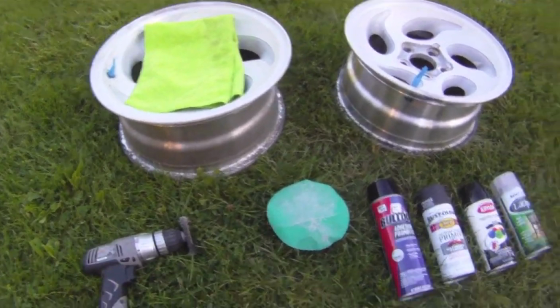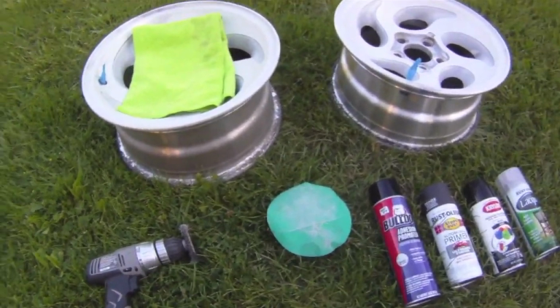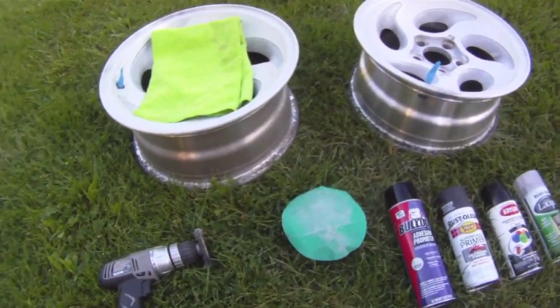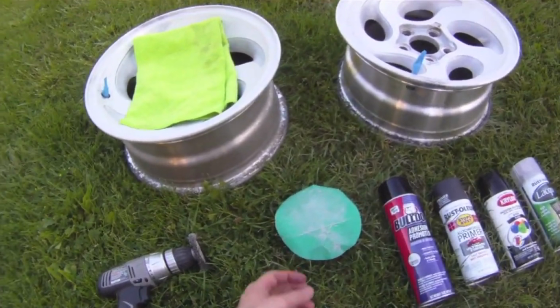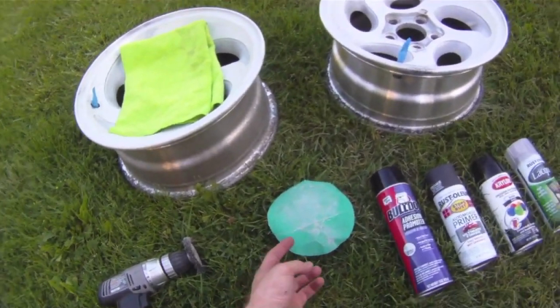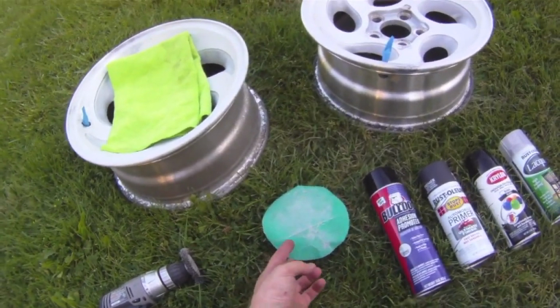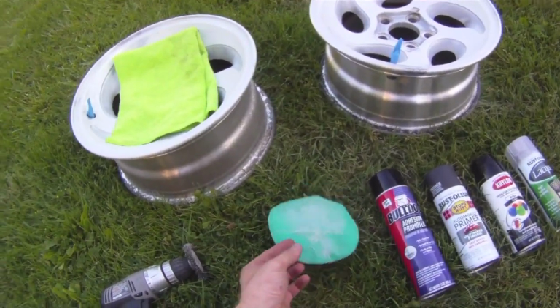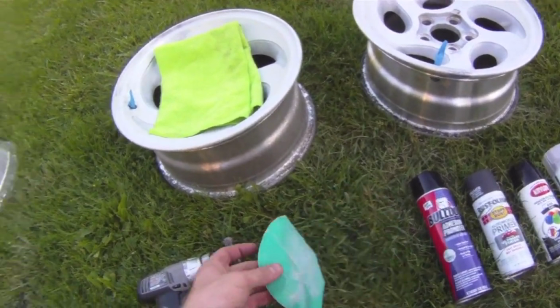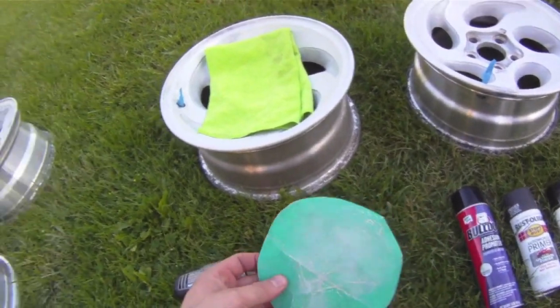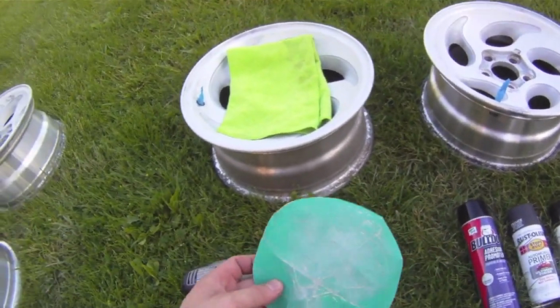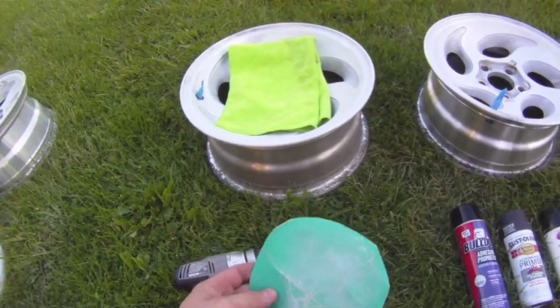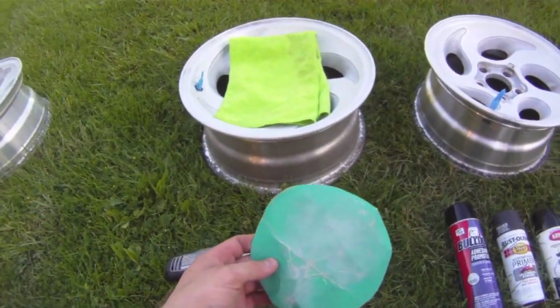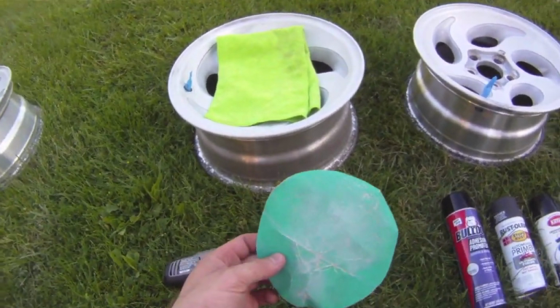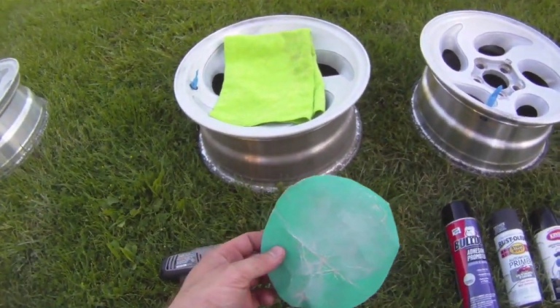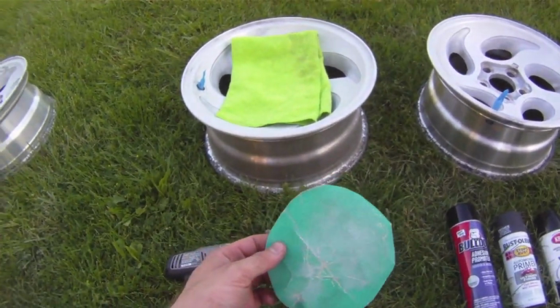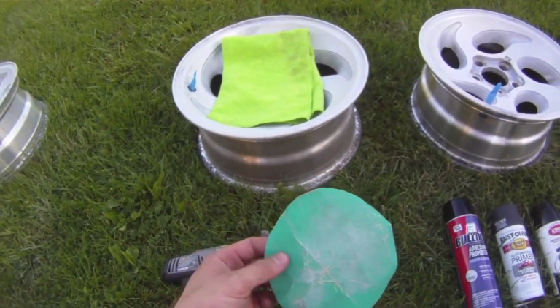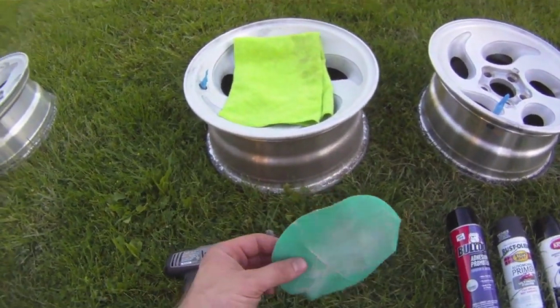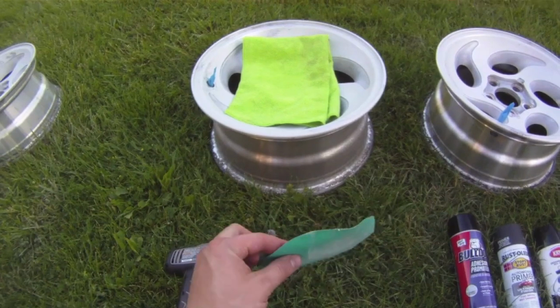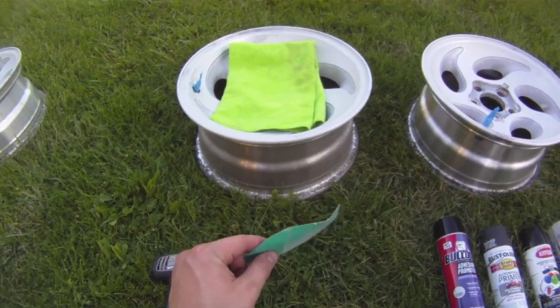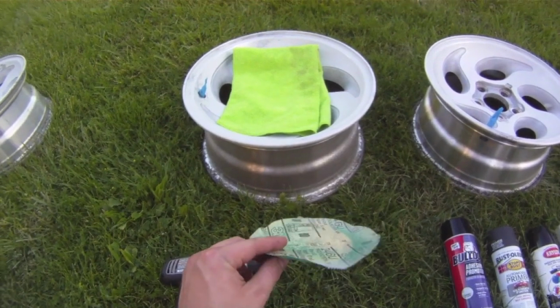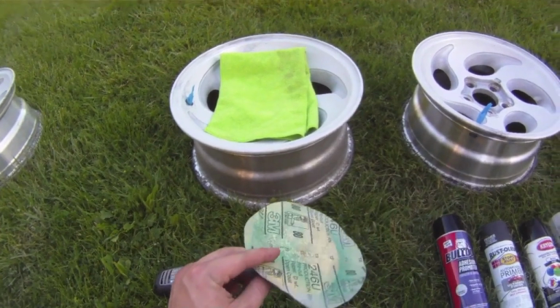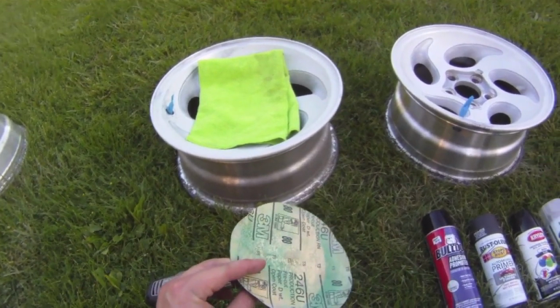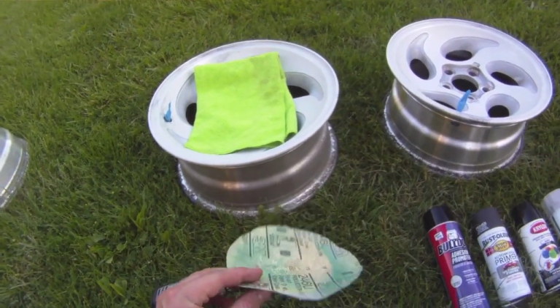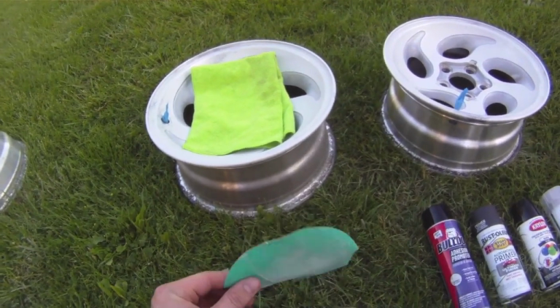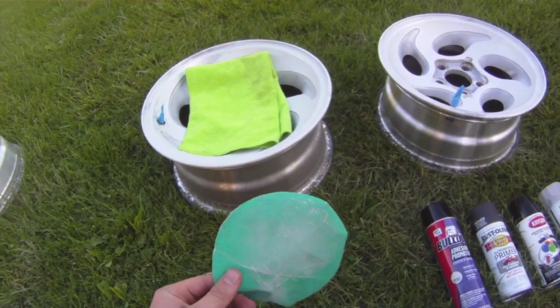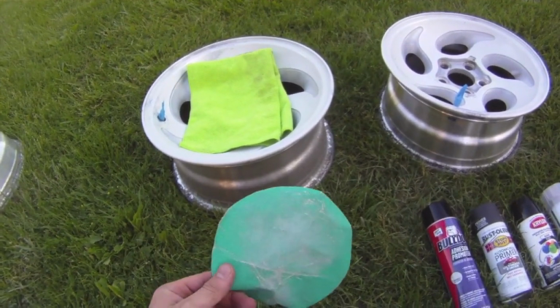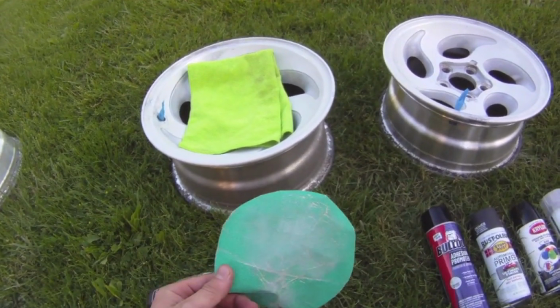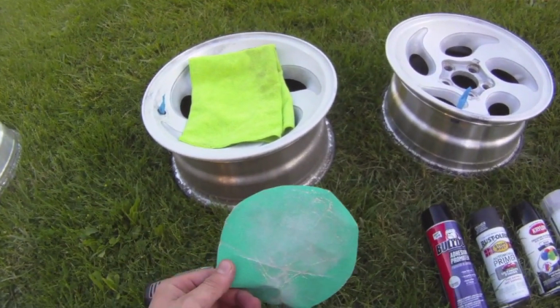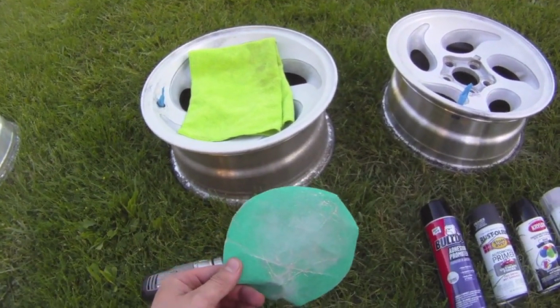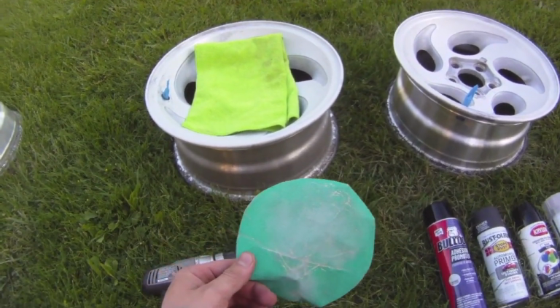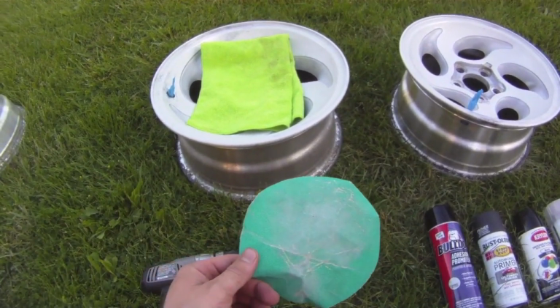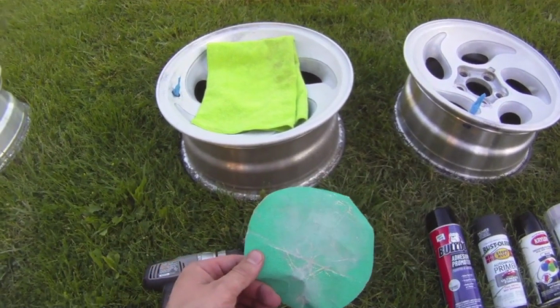After that, I used some sandpaper, sanding them down, to get the surface nice and rough so that the paint will stick.